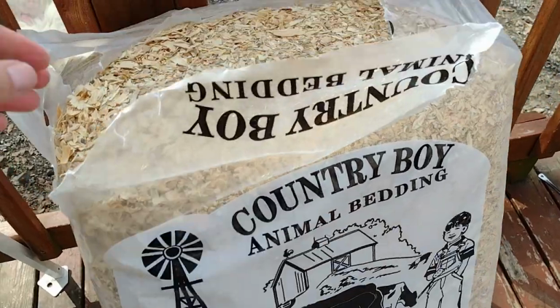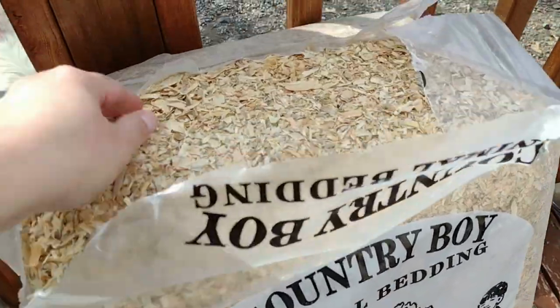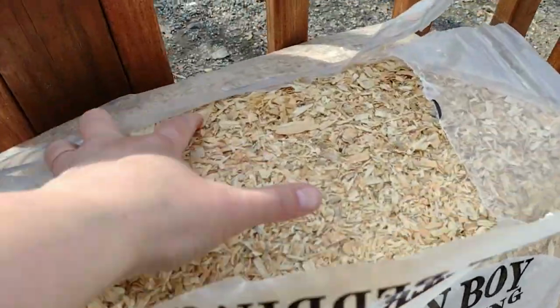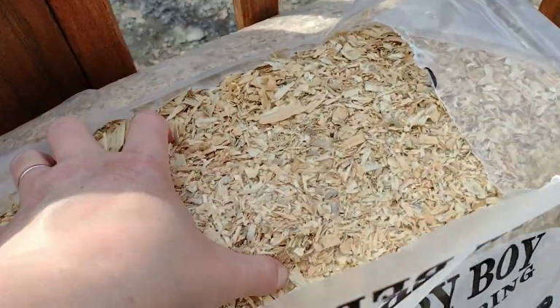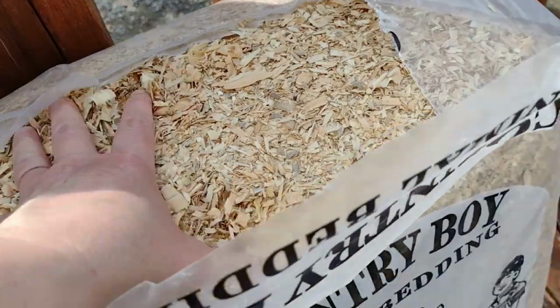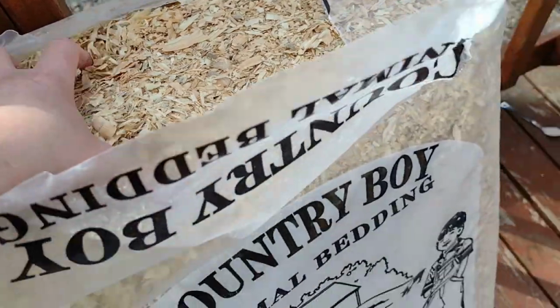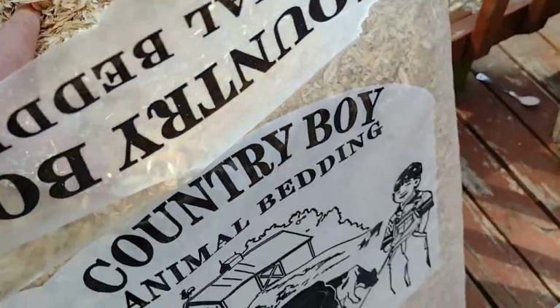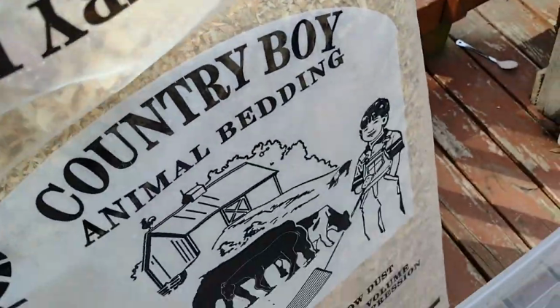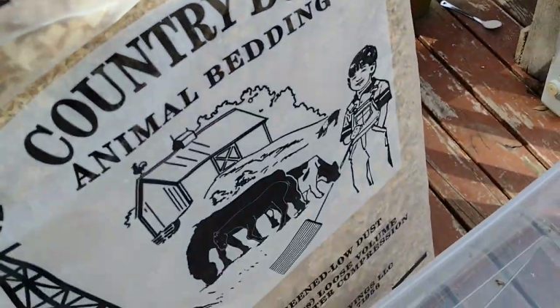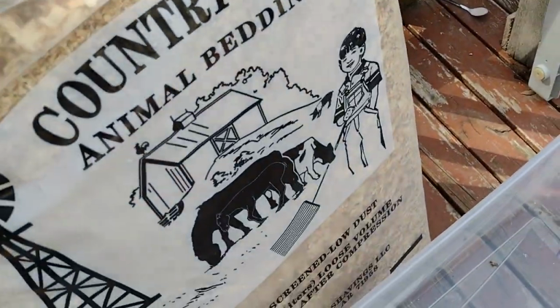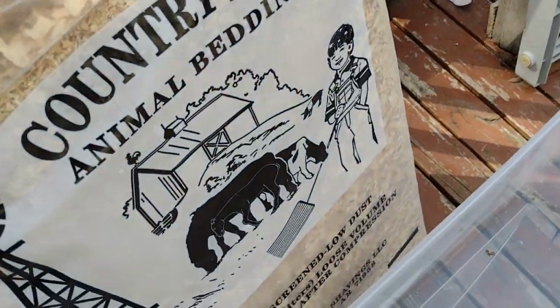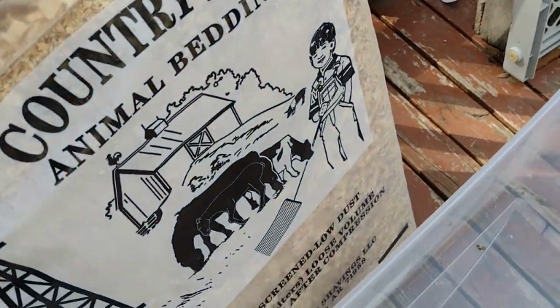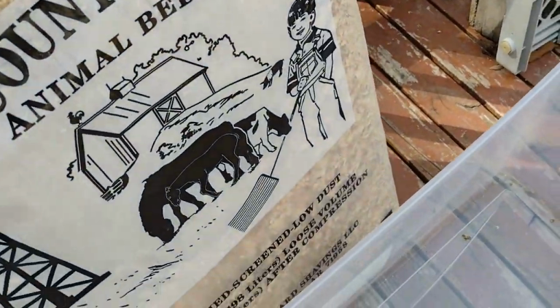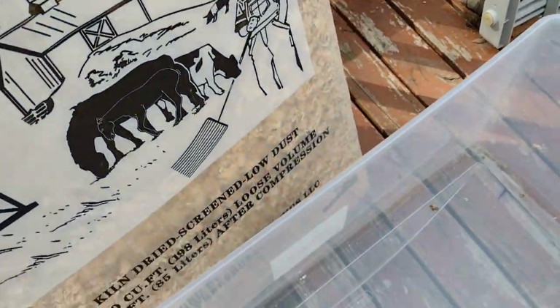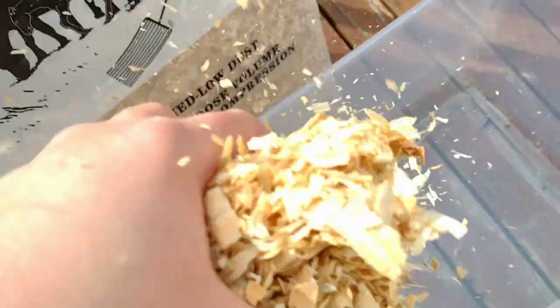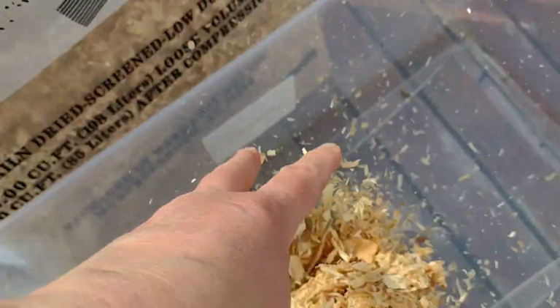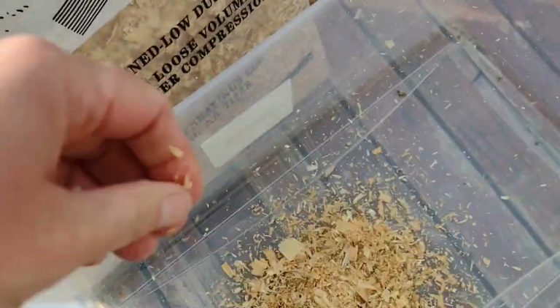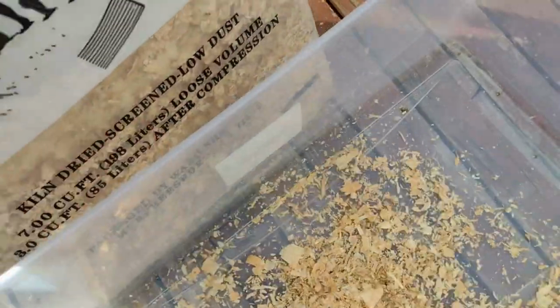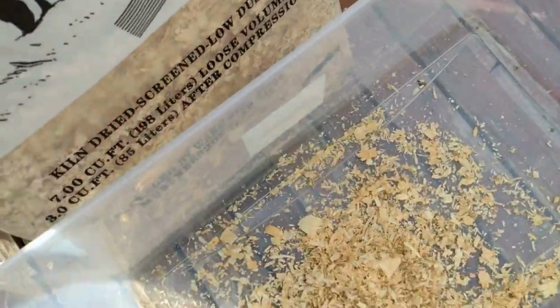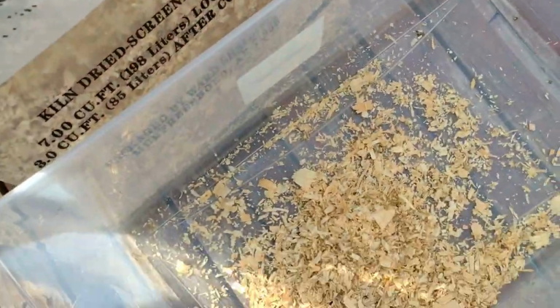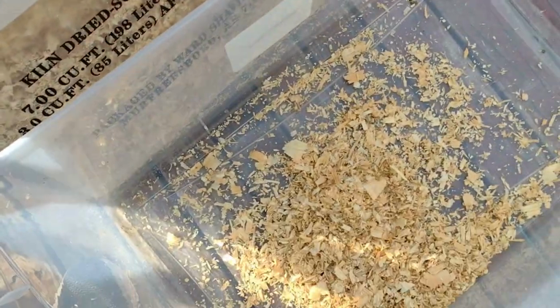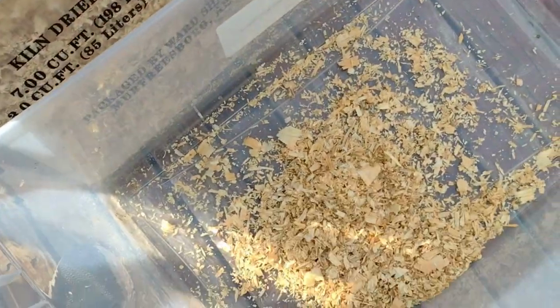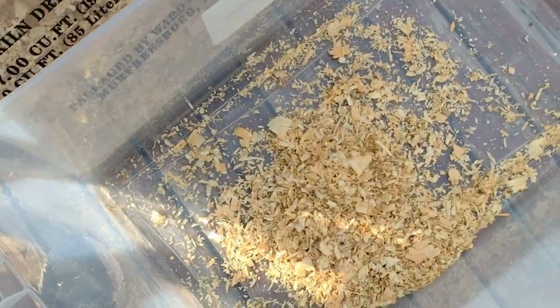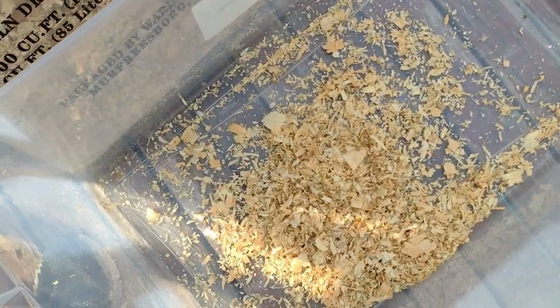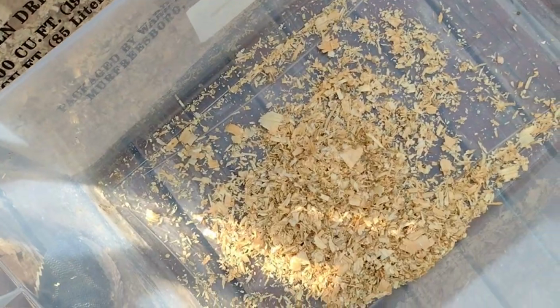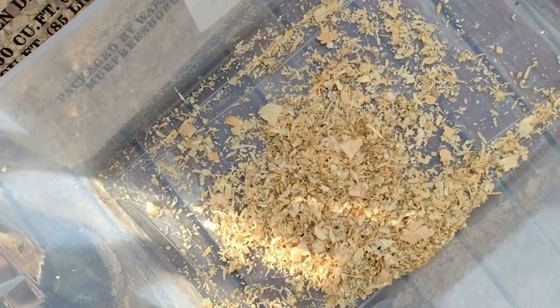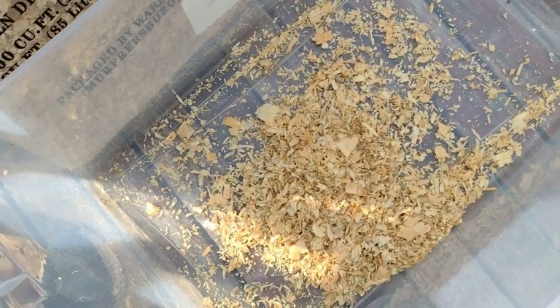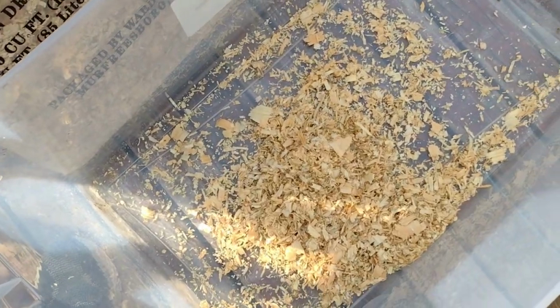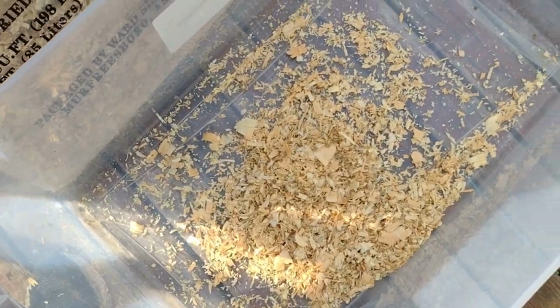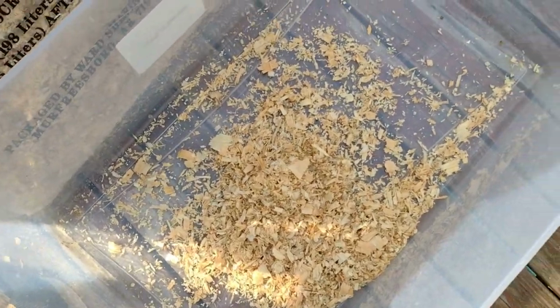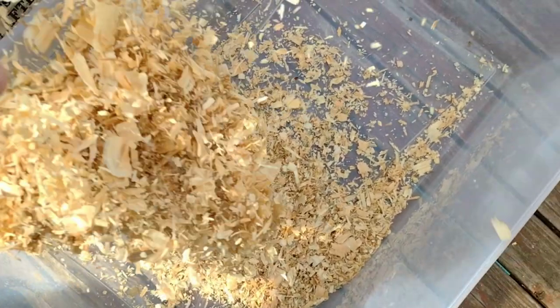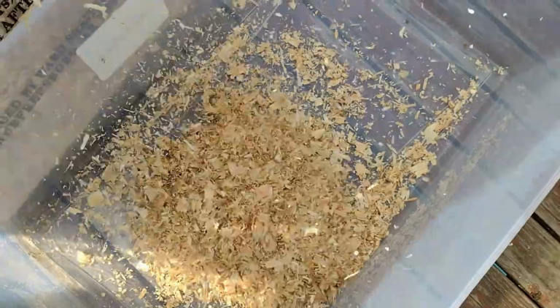You can use pine shavings, but don't use cedar shavings. Cedar can irritate the chickens' respiratory systems.